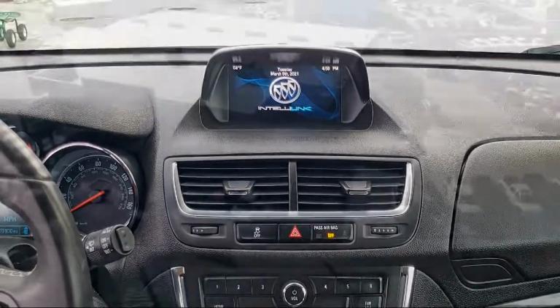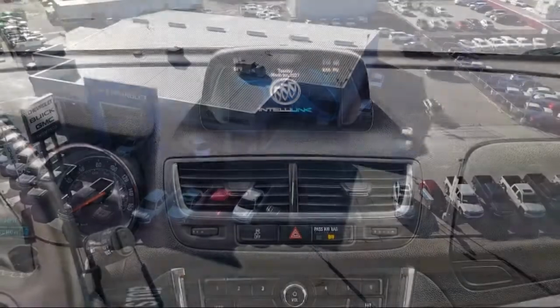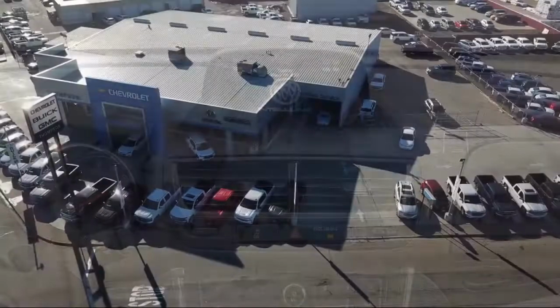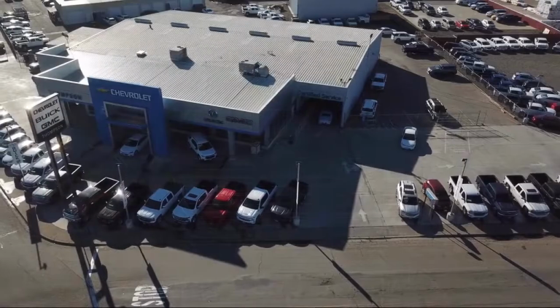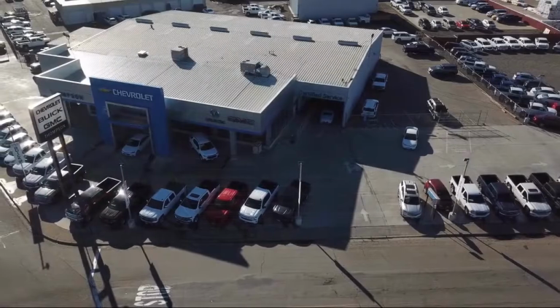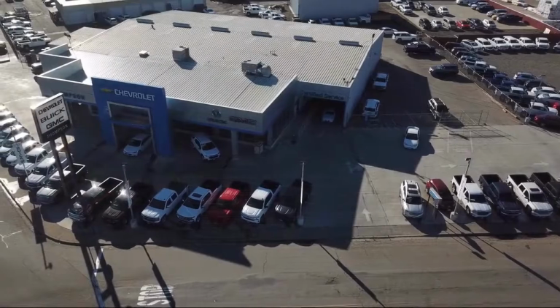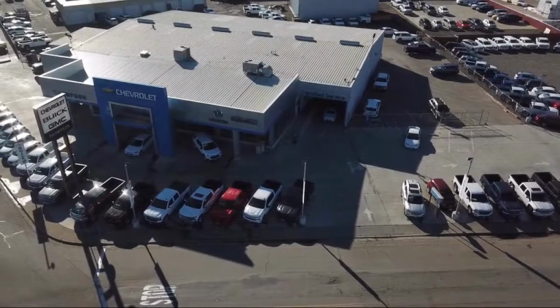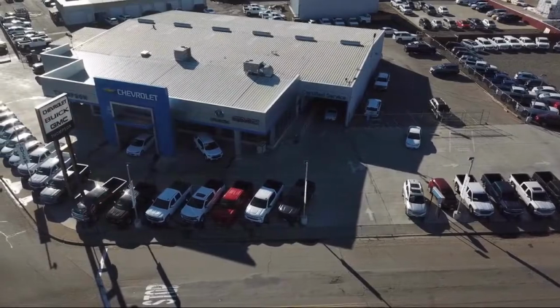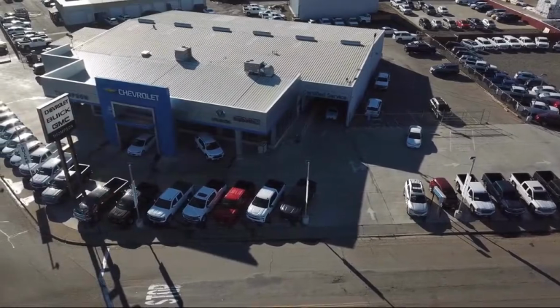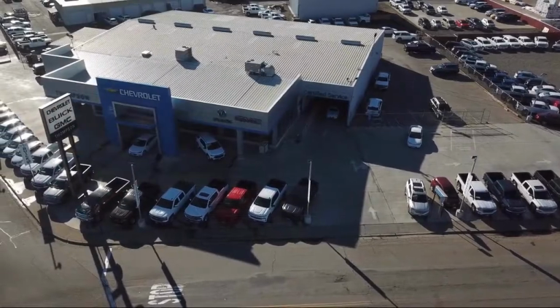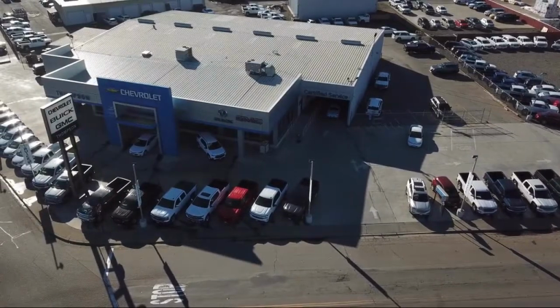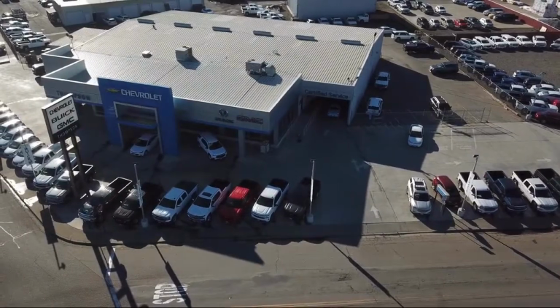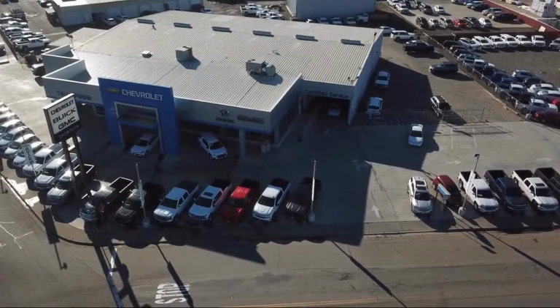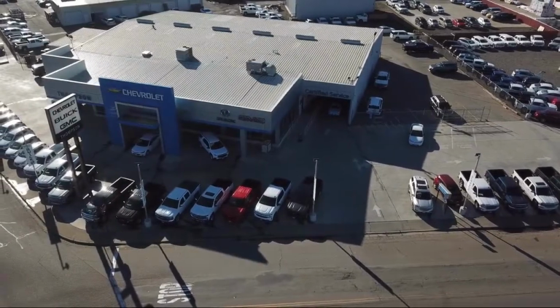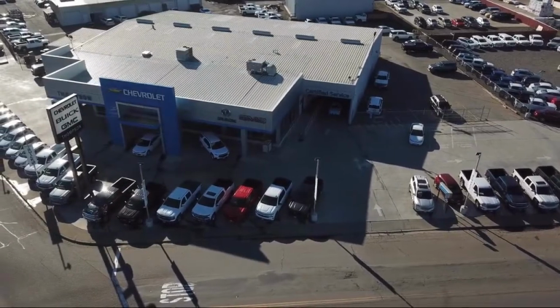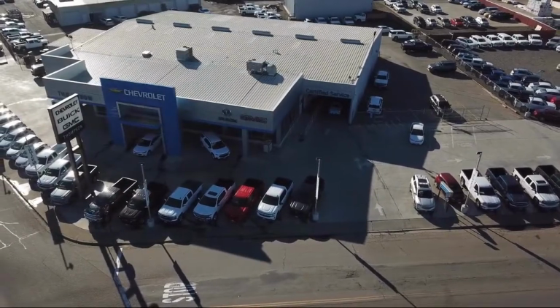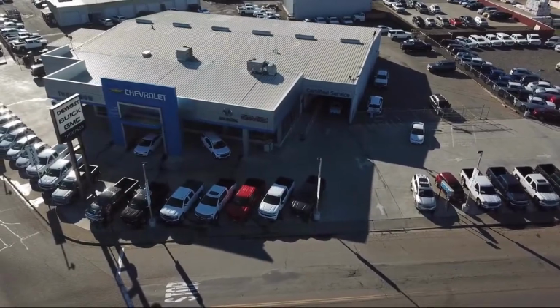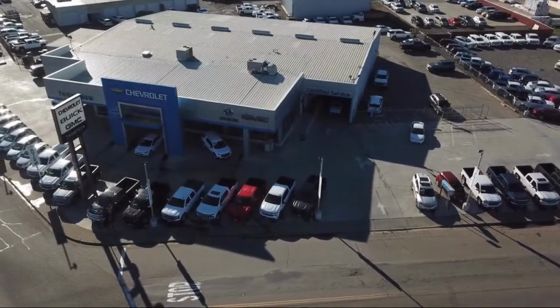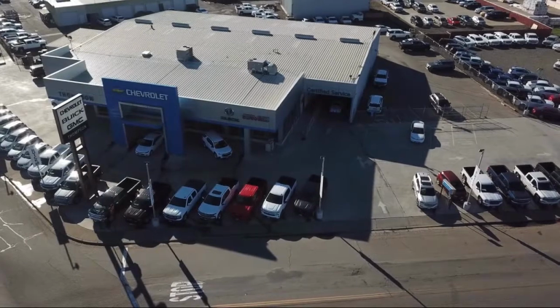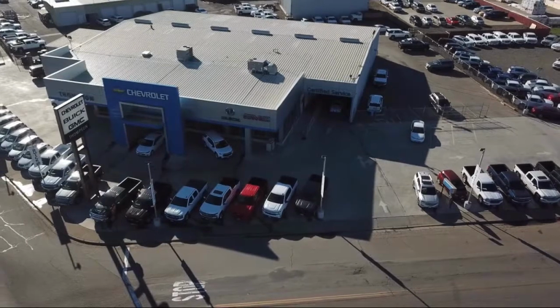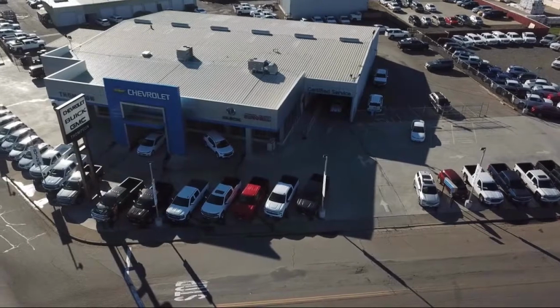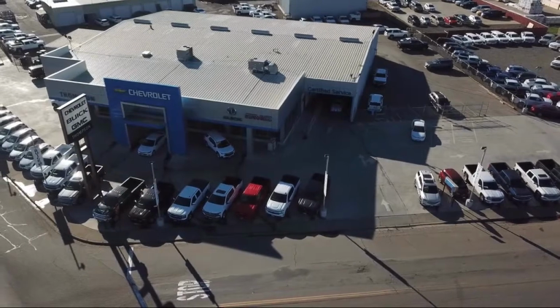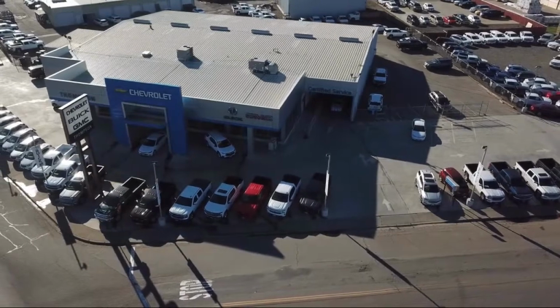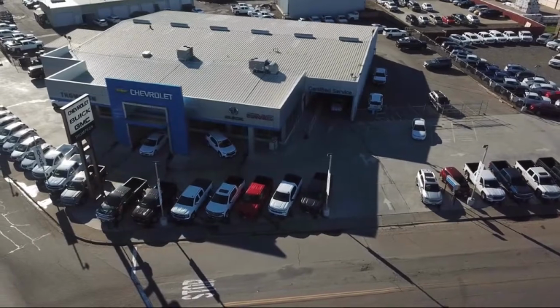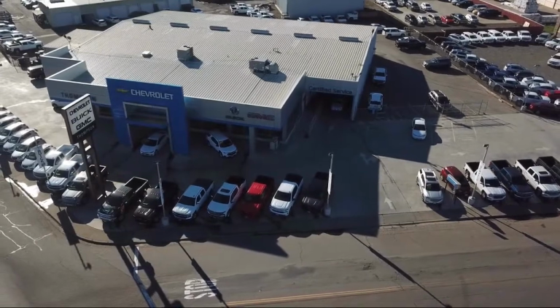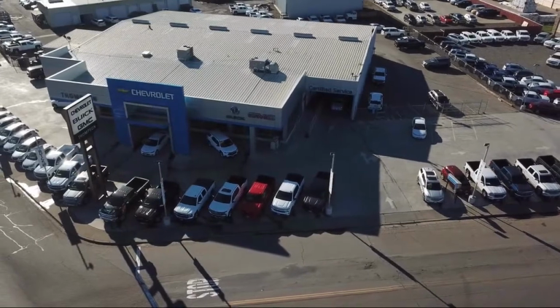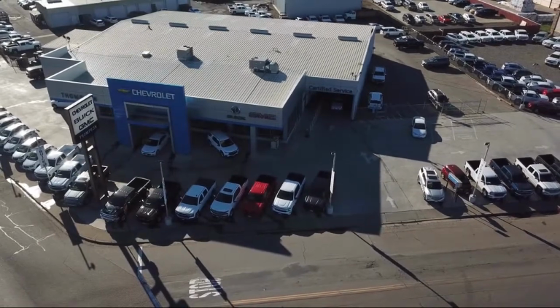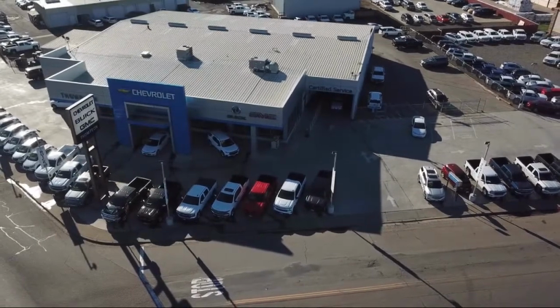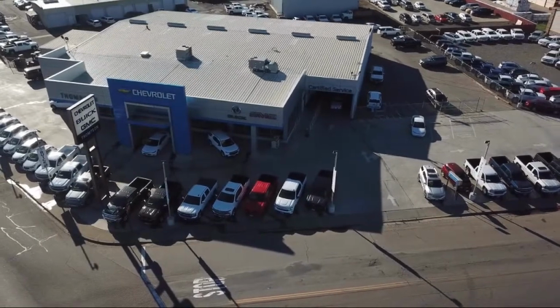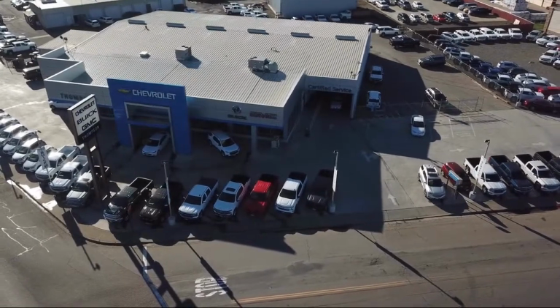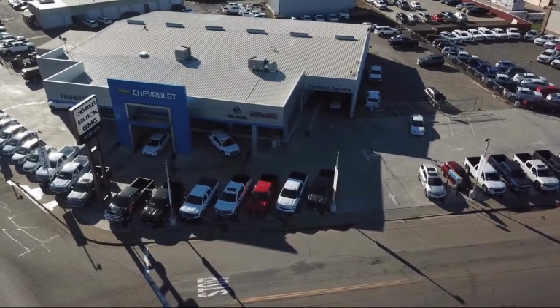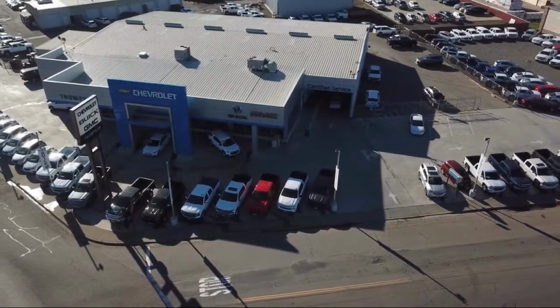So come visit us today. We're located at 701 South 2nd Street in Patterson.